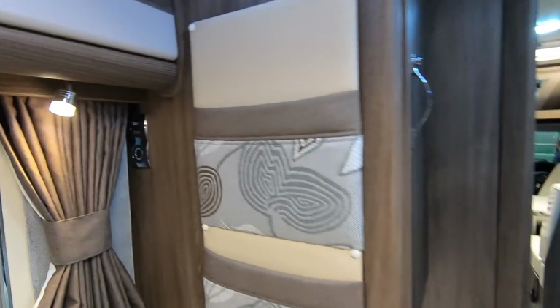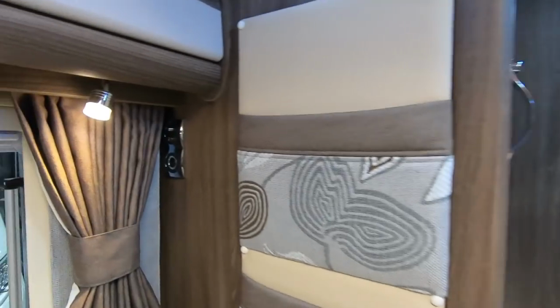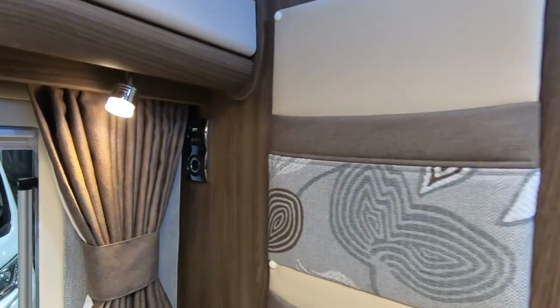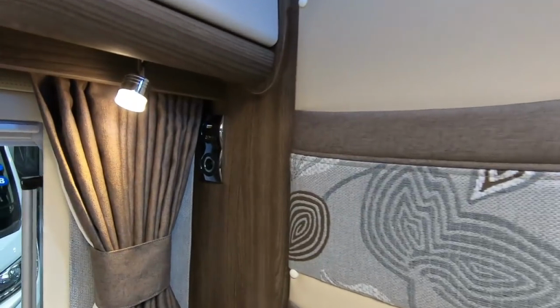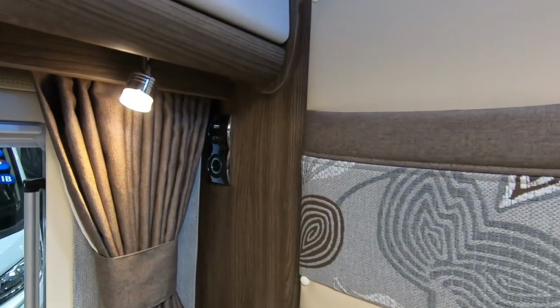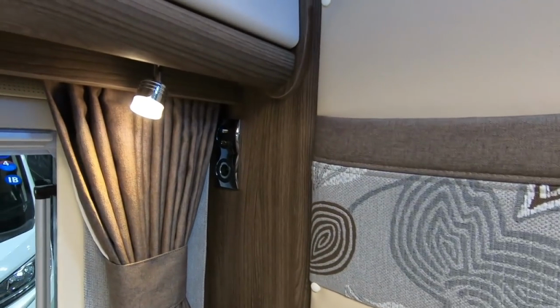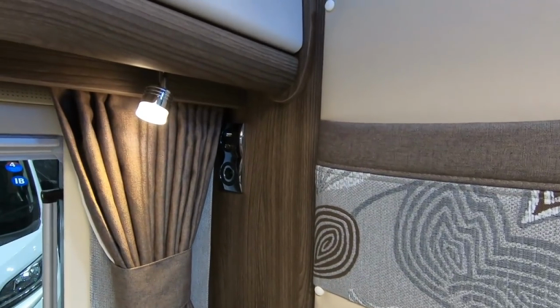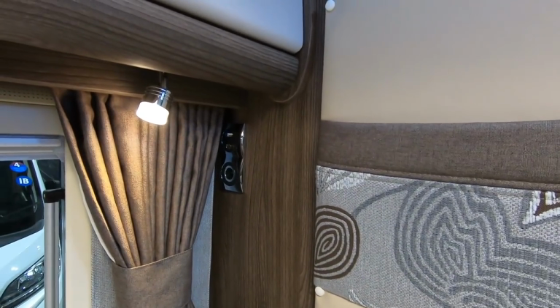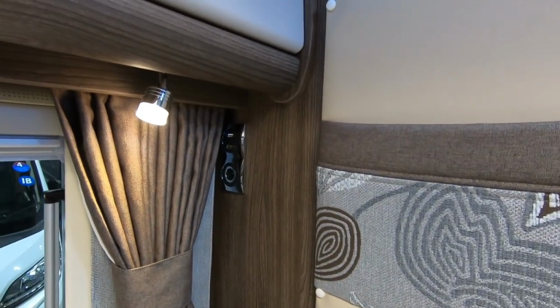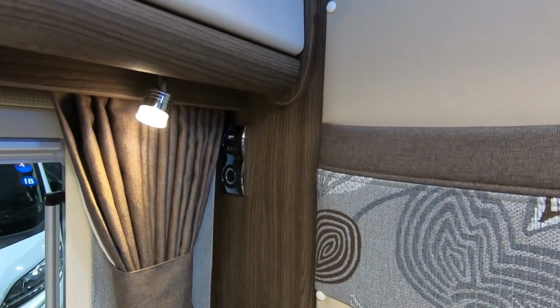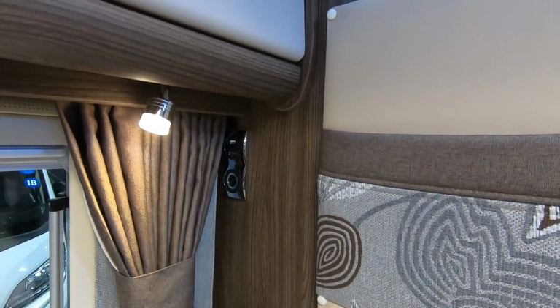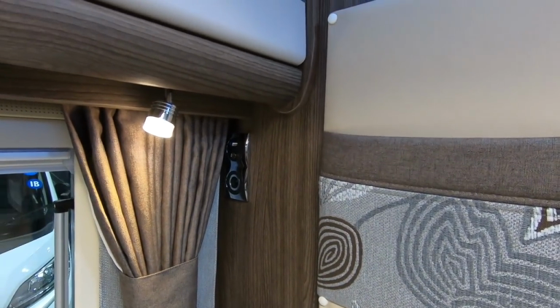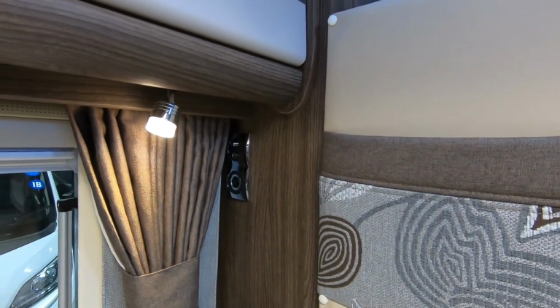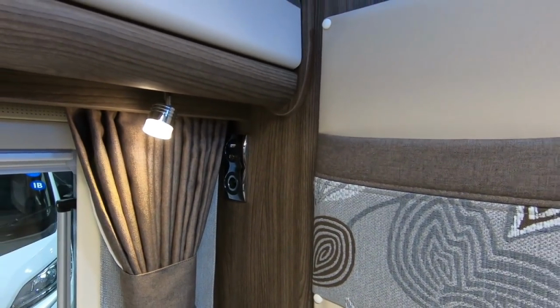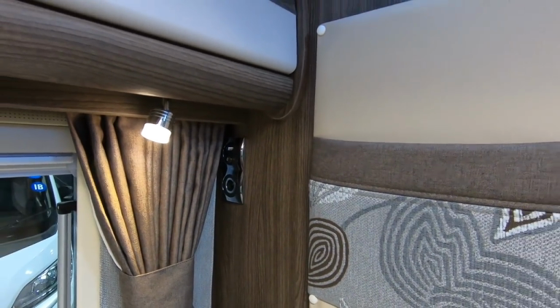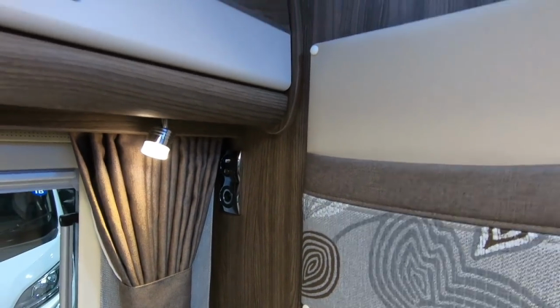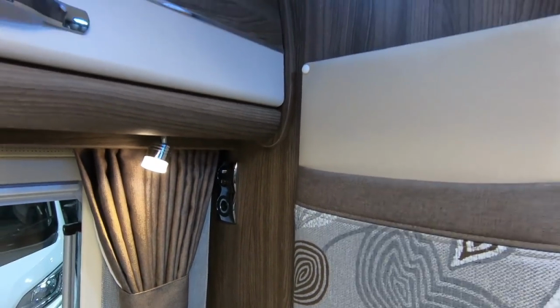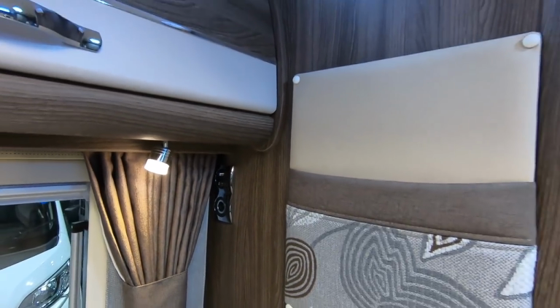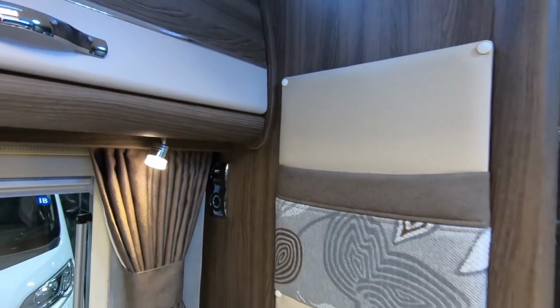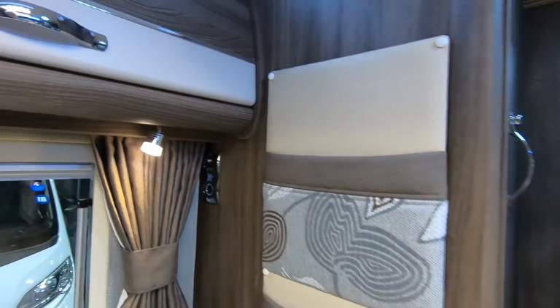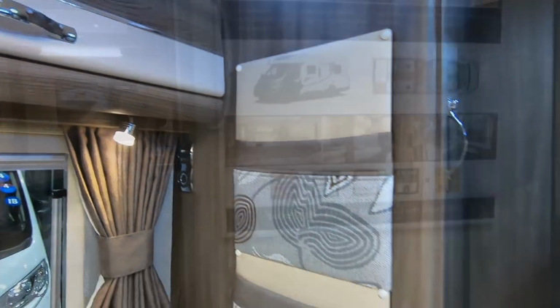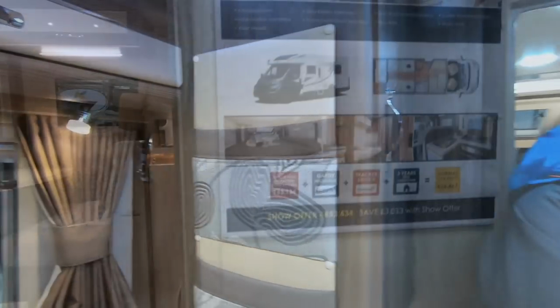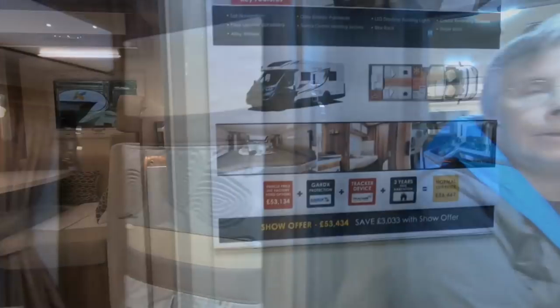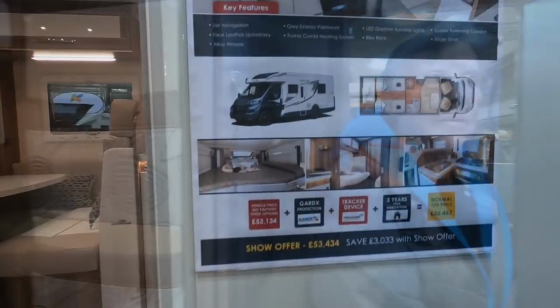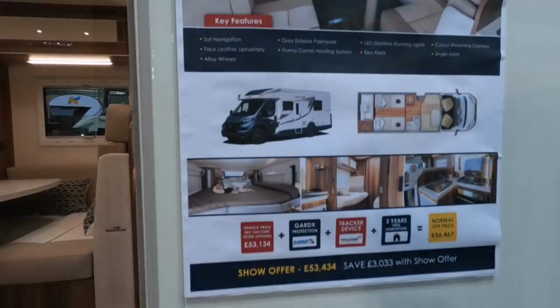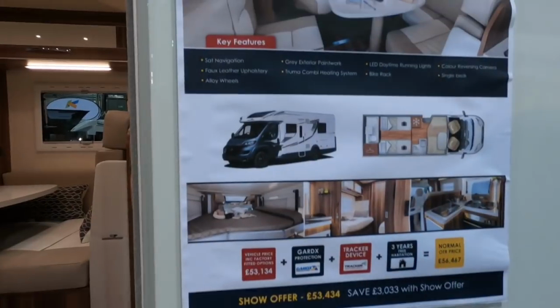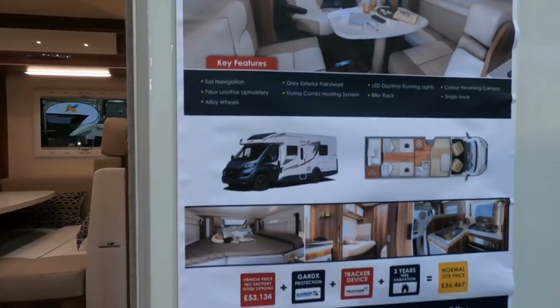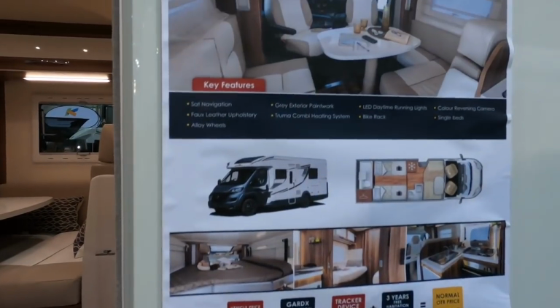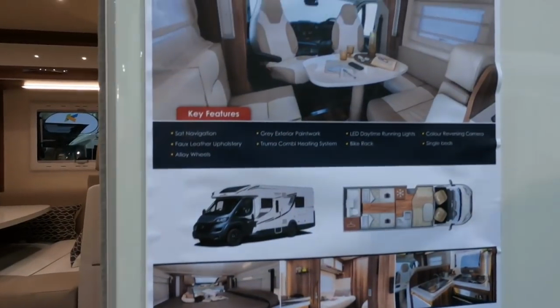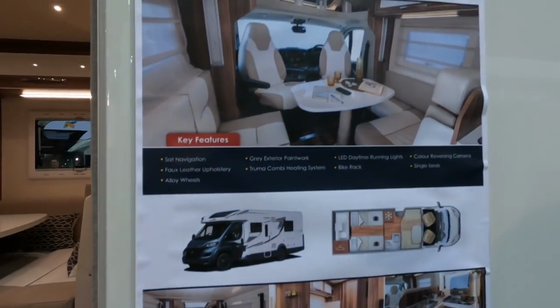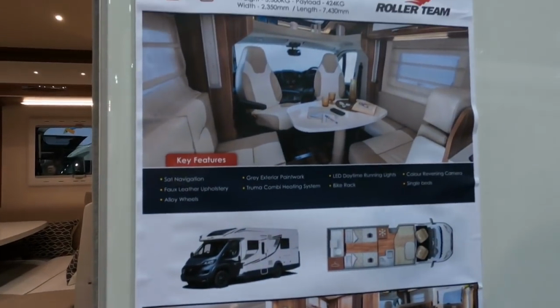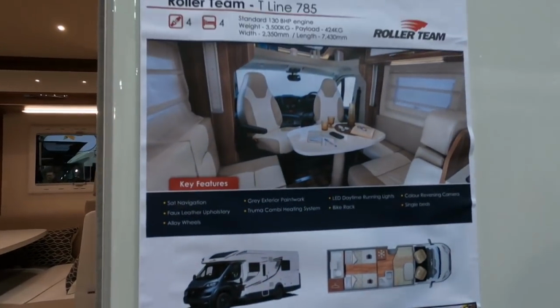Your TV would go over there, wouldn't it? So it's very similar to what we've got, isn't it?